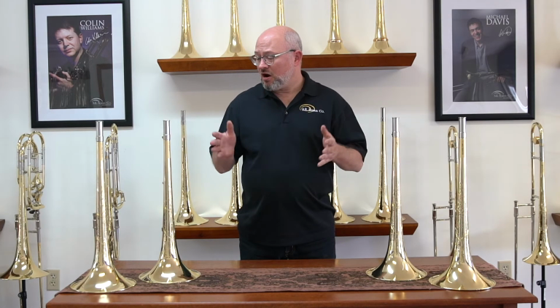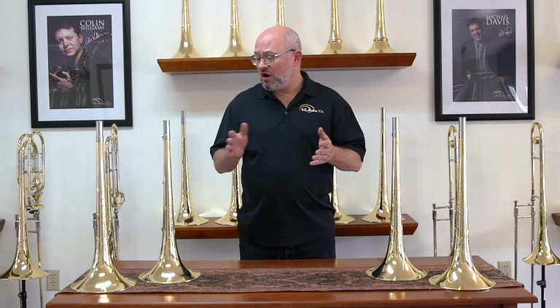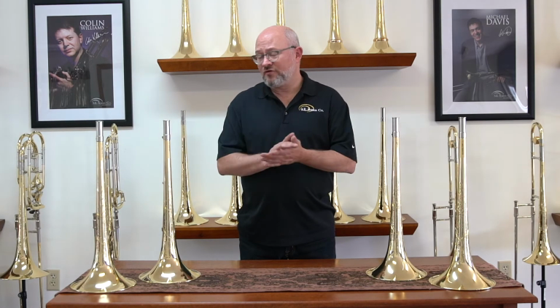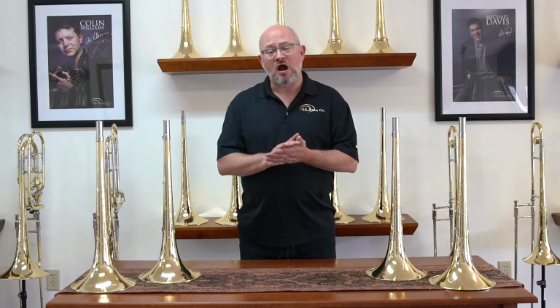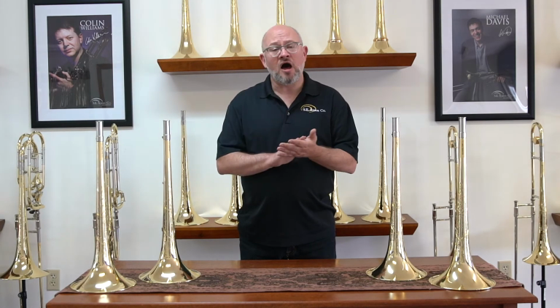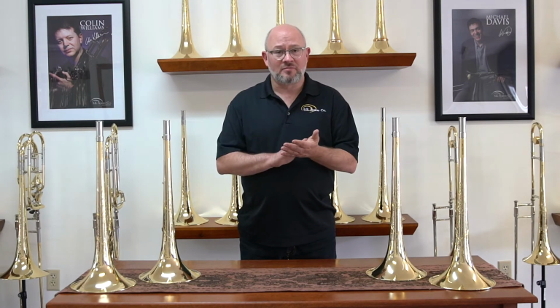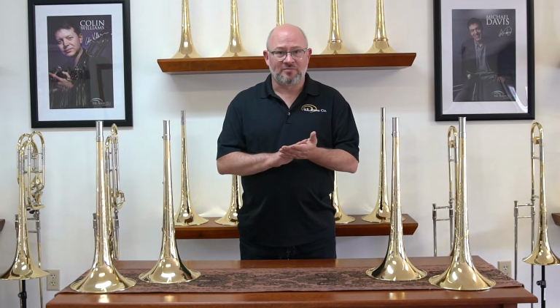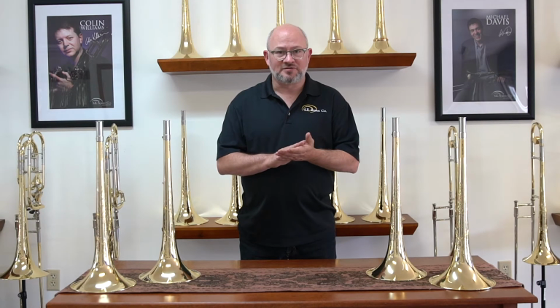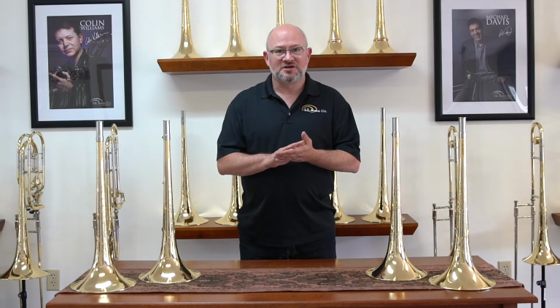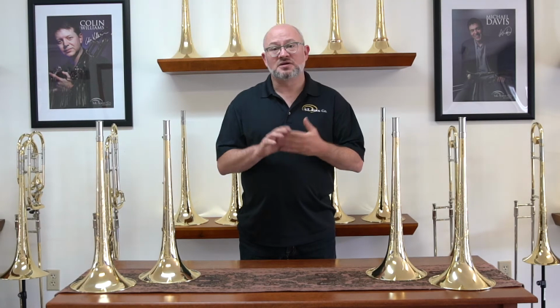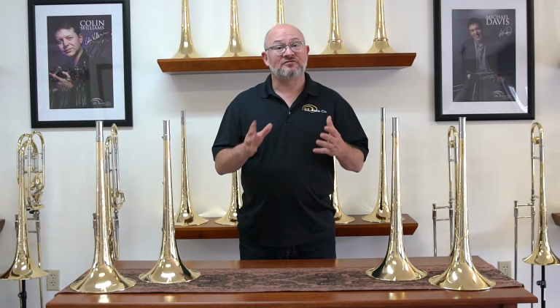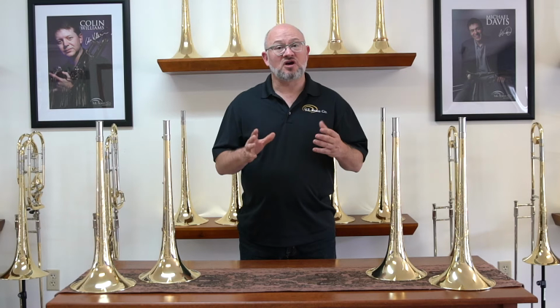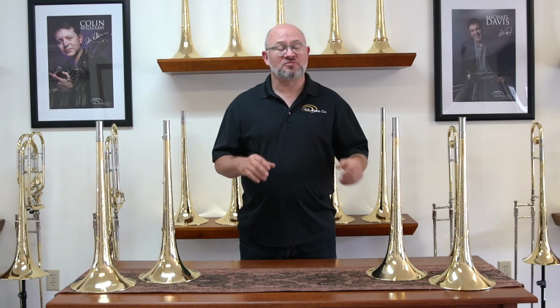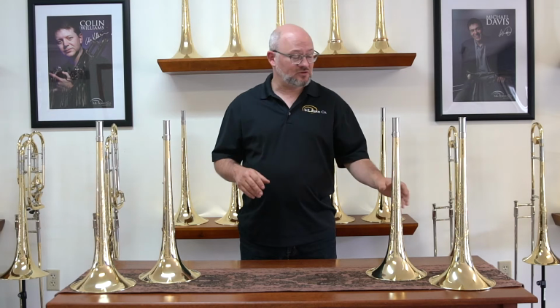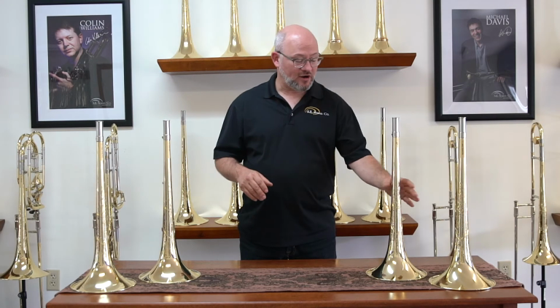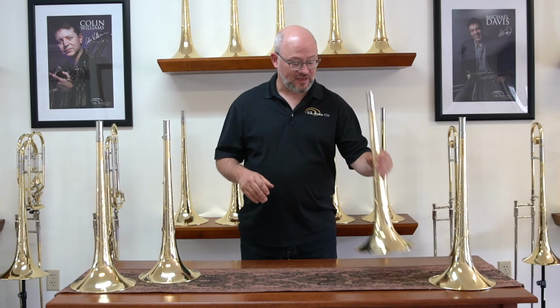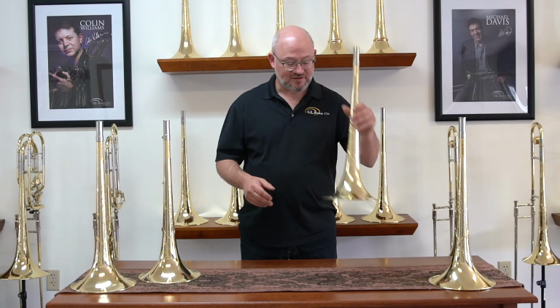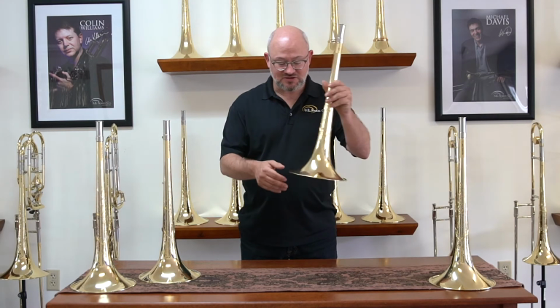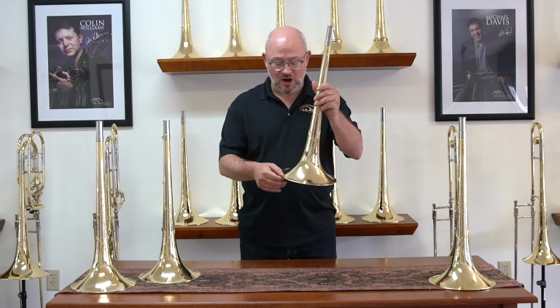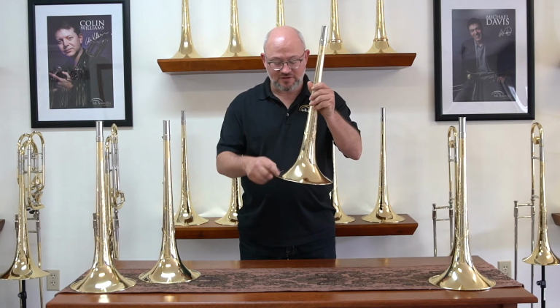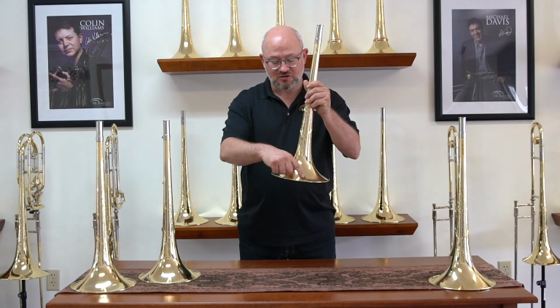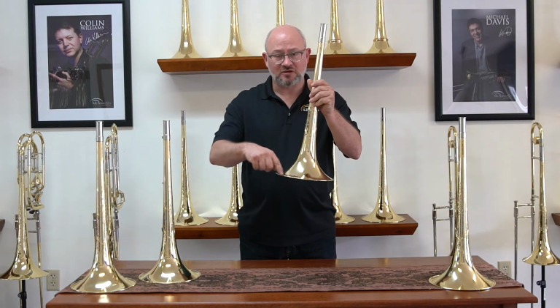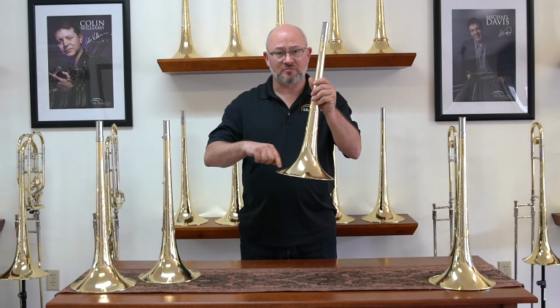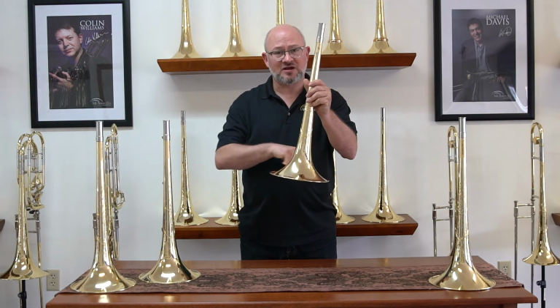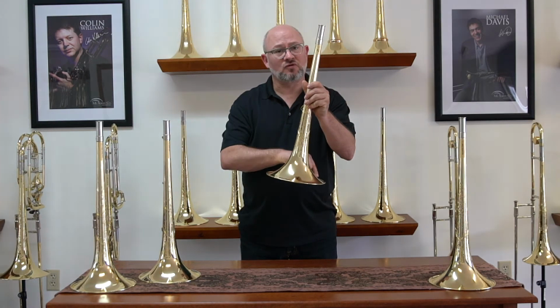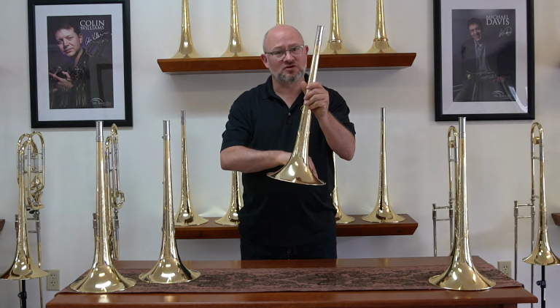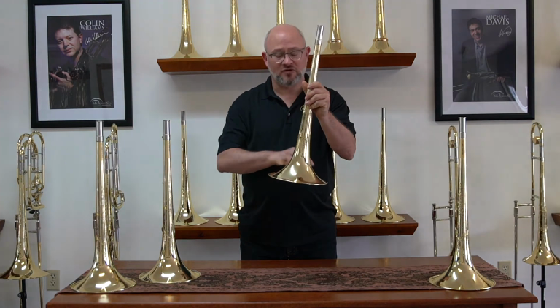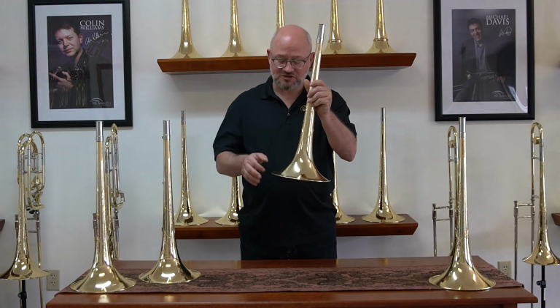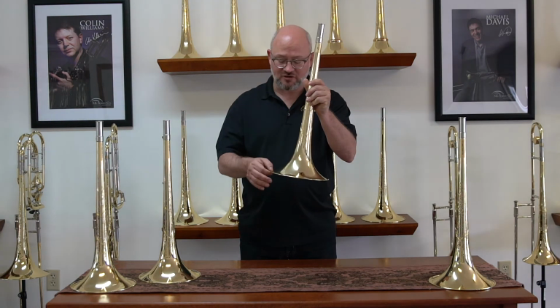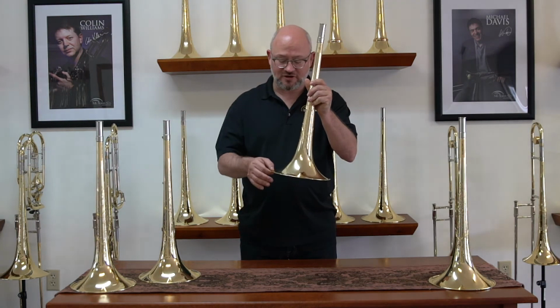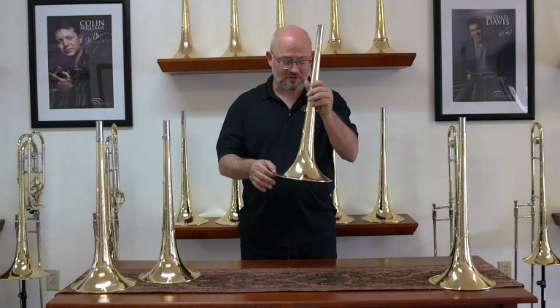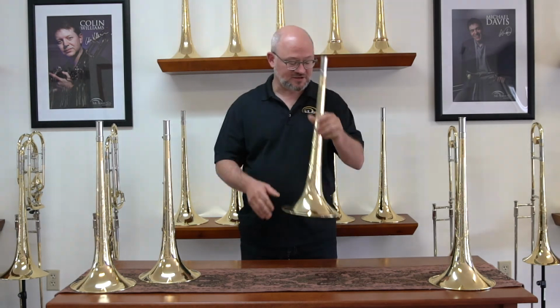All of our odd number bells have a soldered bead wire. This is the wire that runs along the edge that the brass rolls over — we solder it into place.